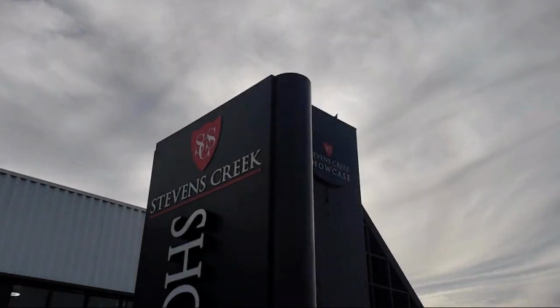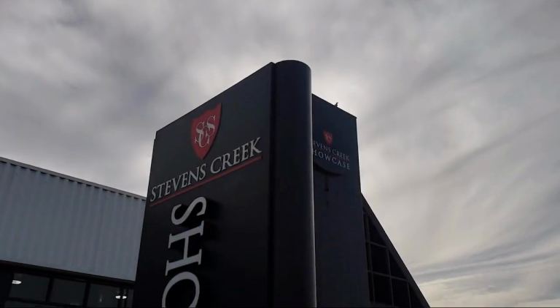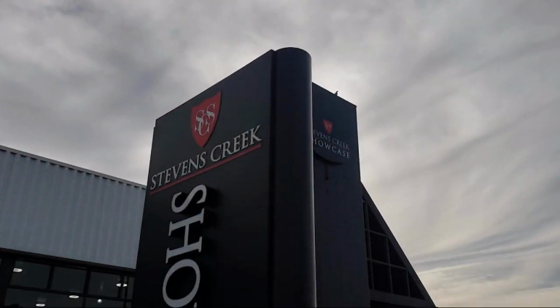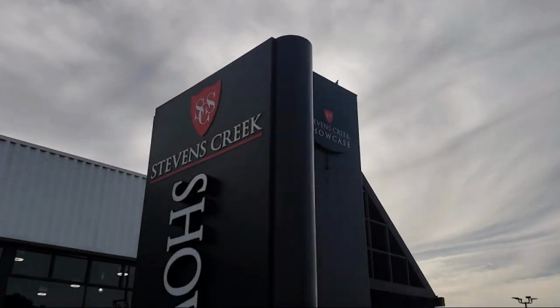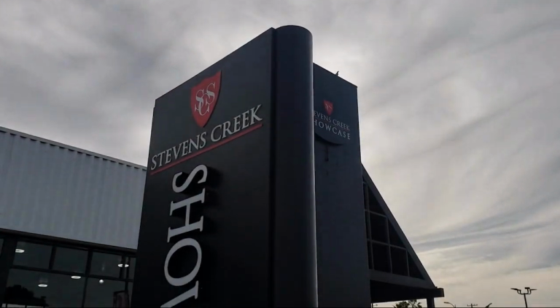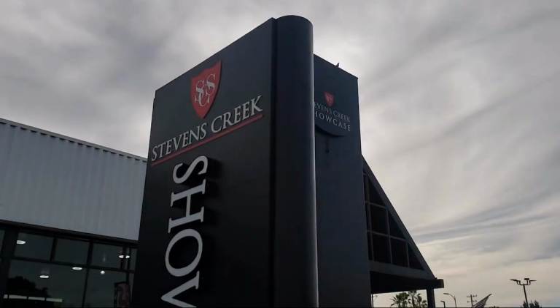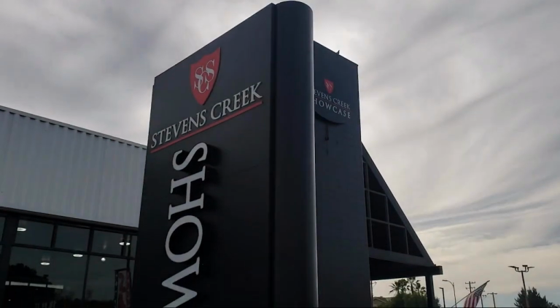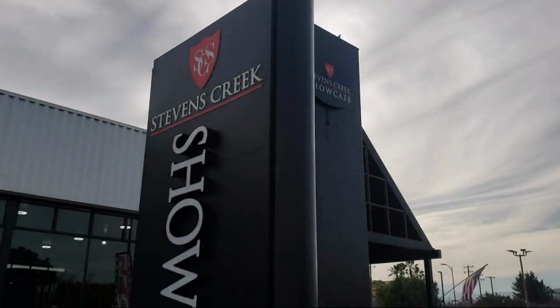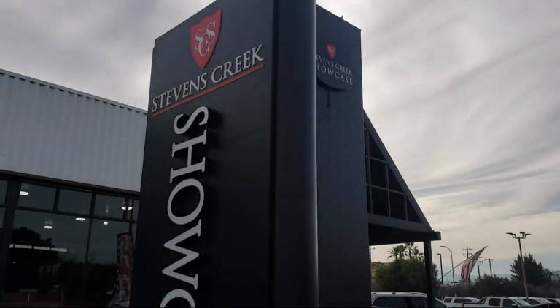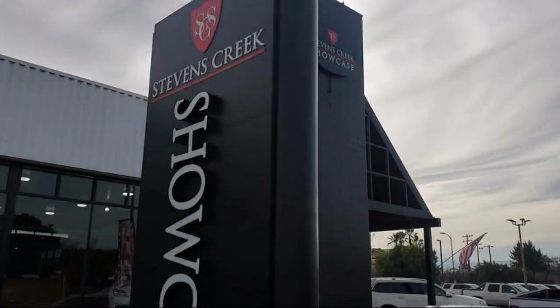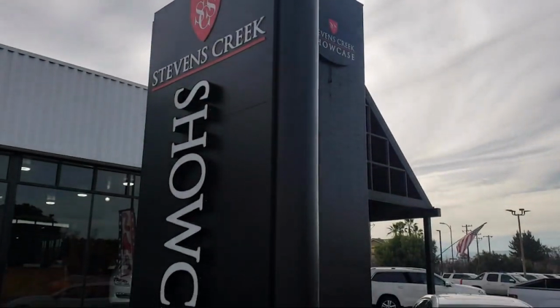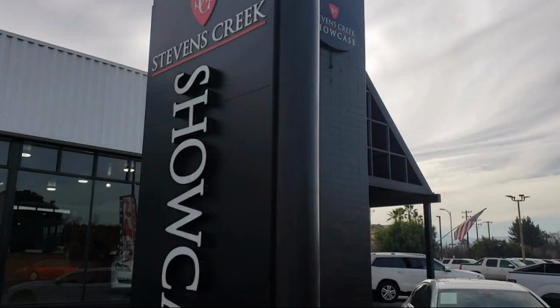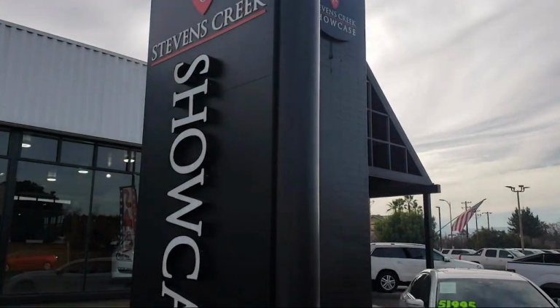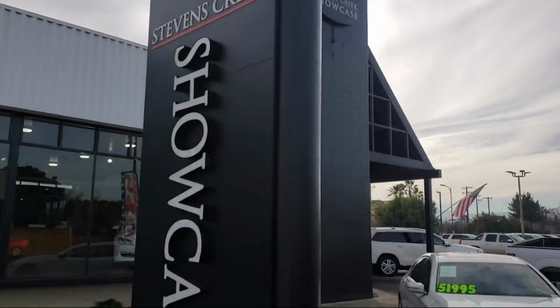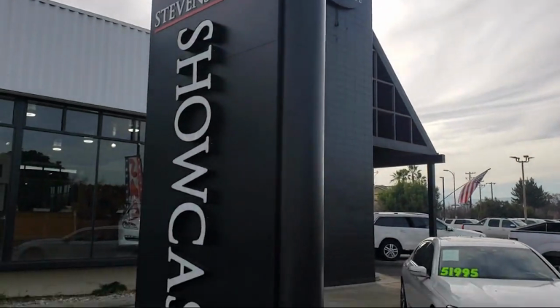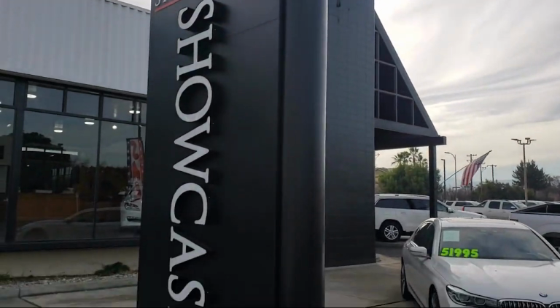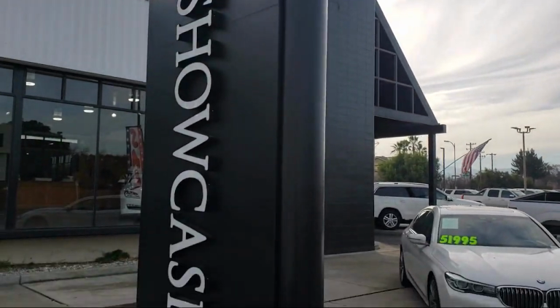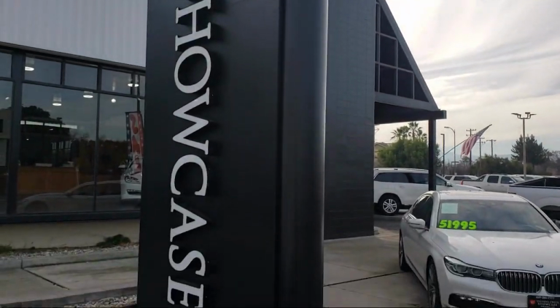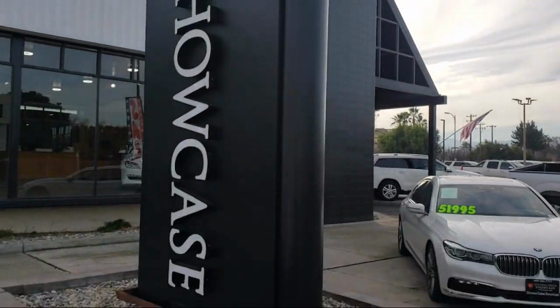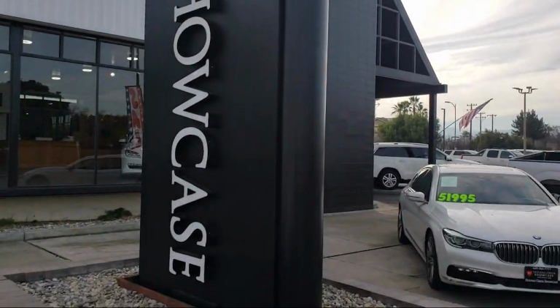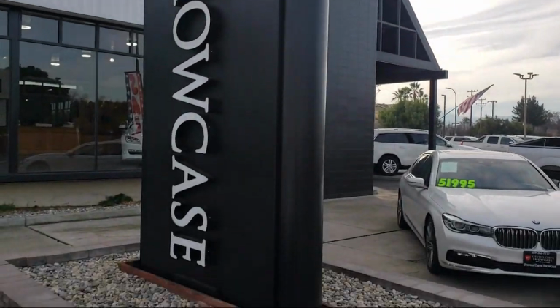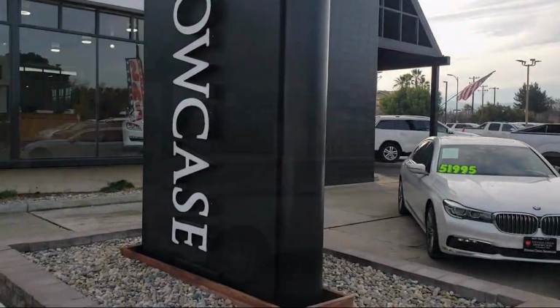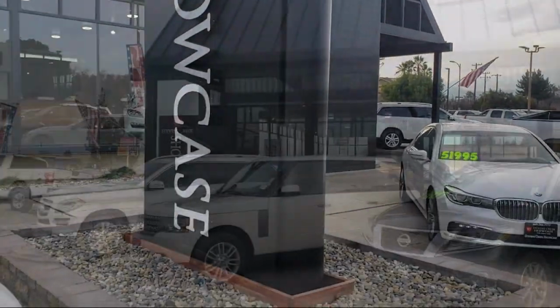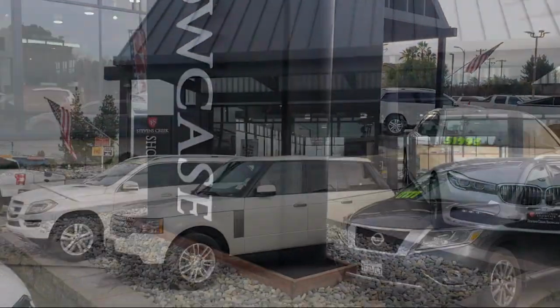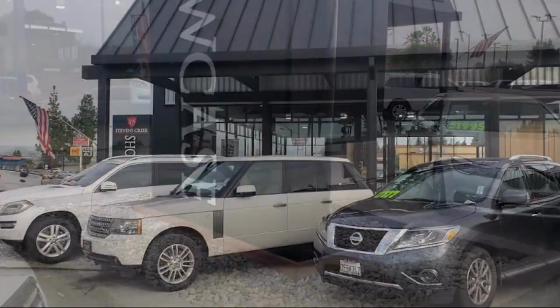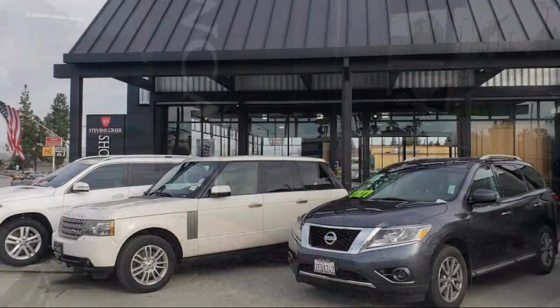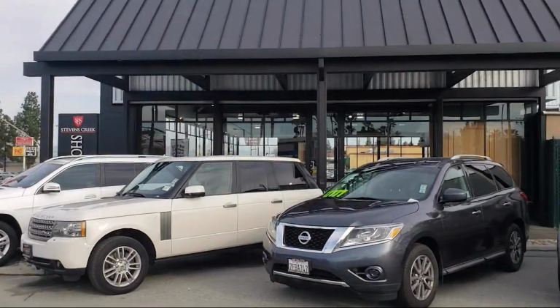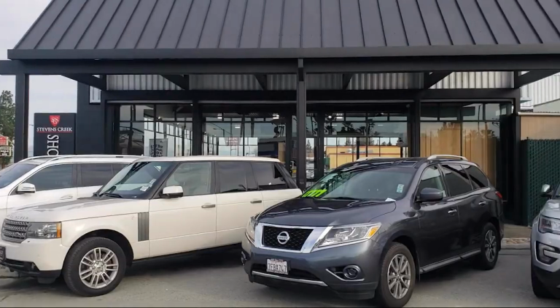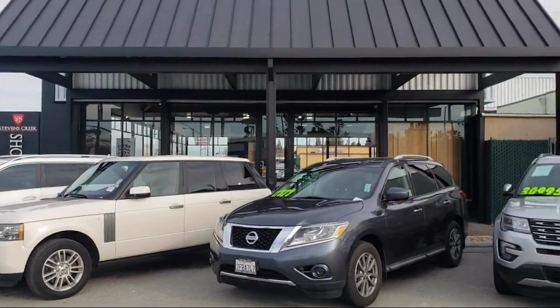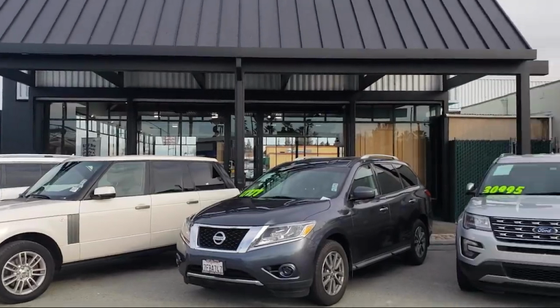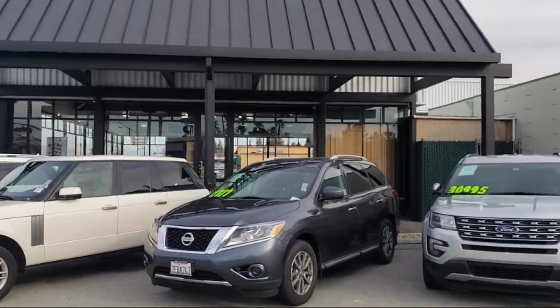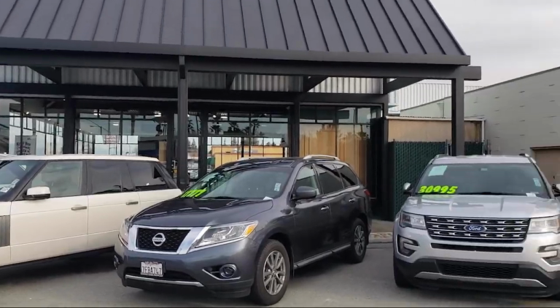Welcome to Stephens Creek Showcase, the area's premier destination for quality pre-owned vehicles.